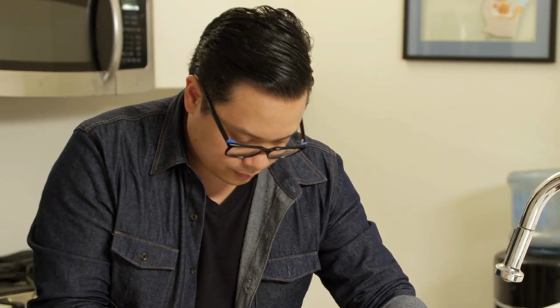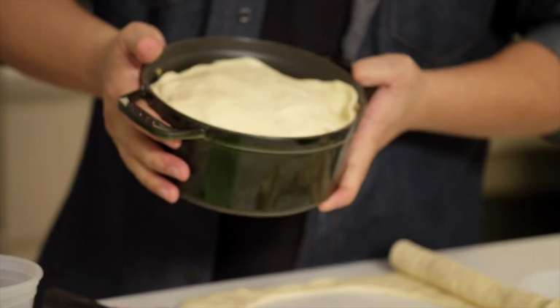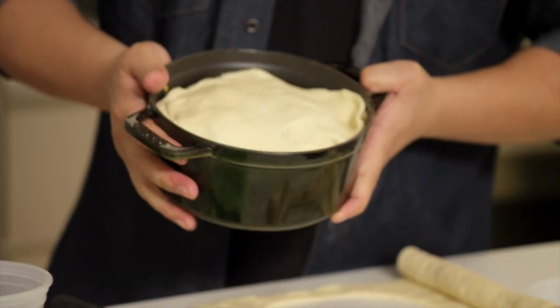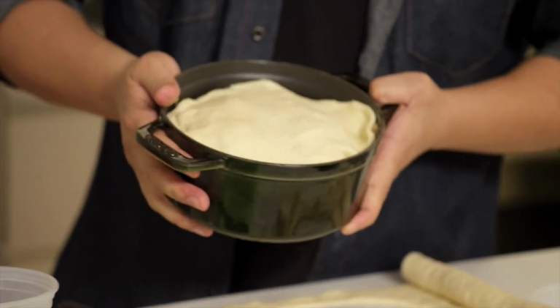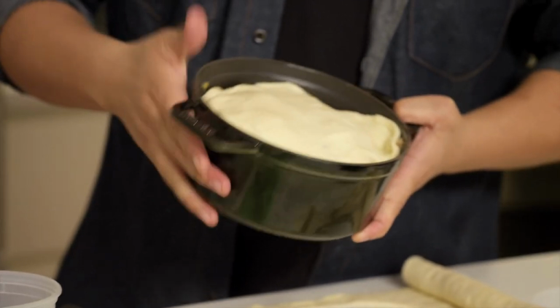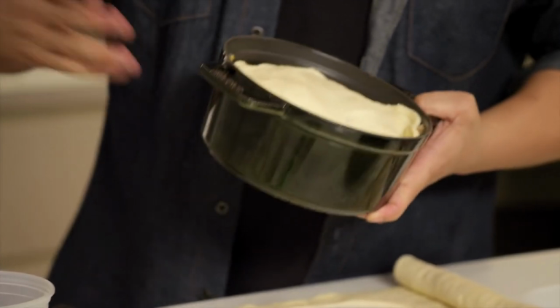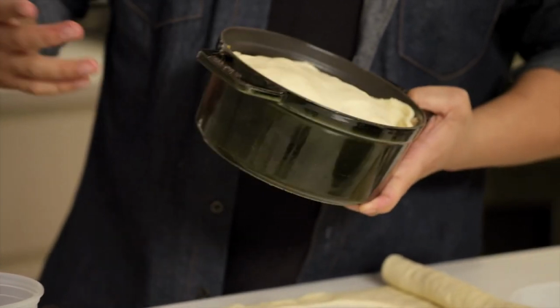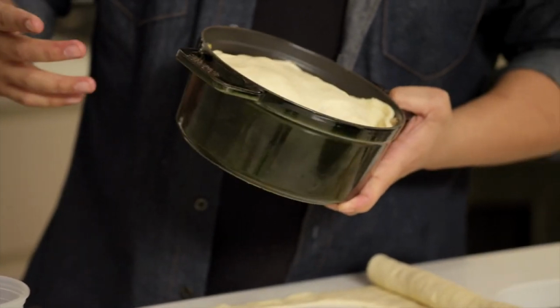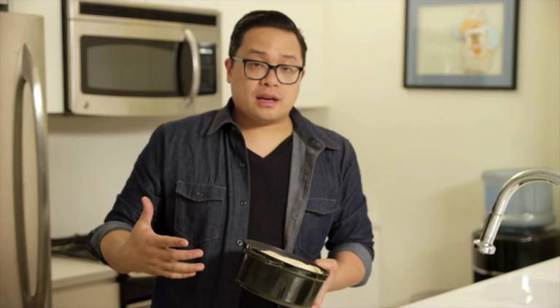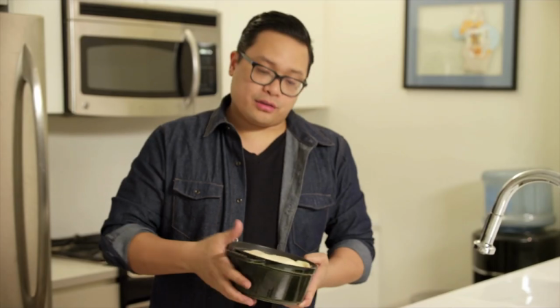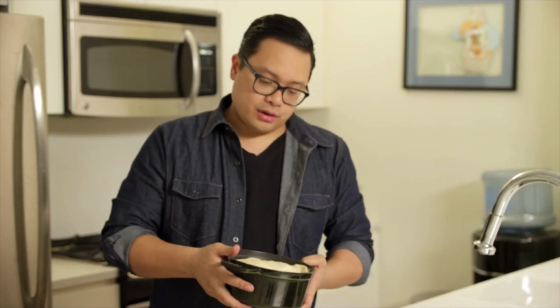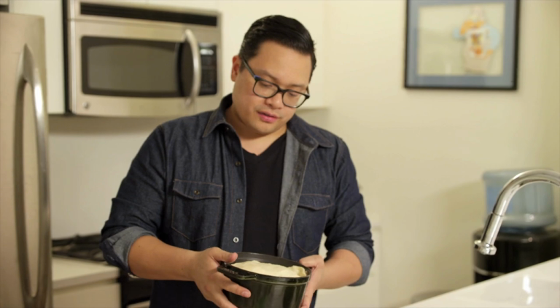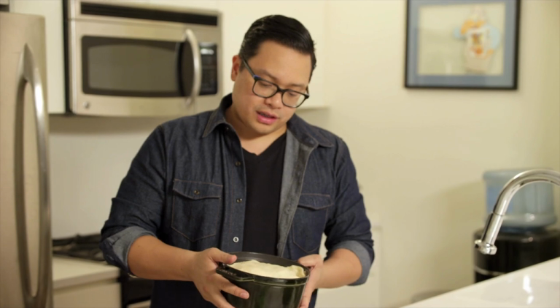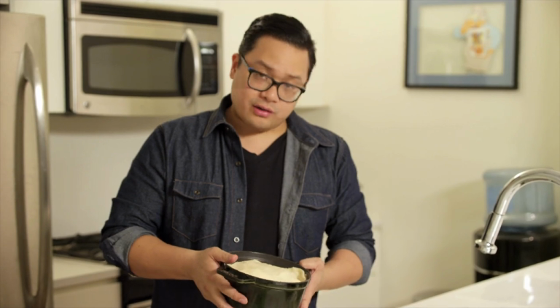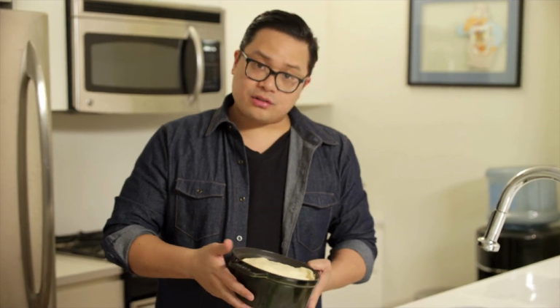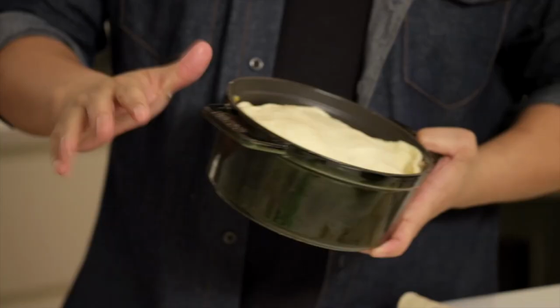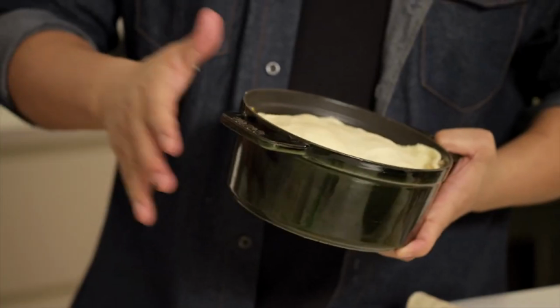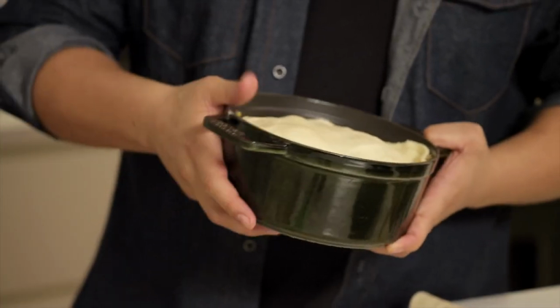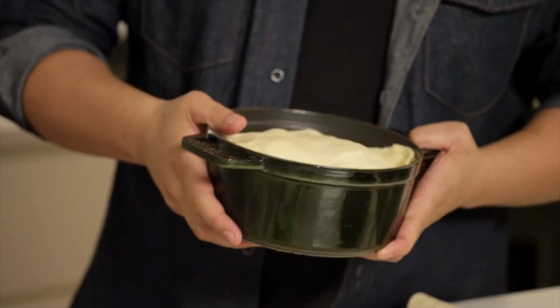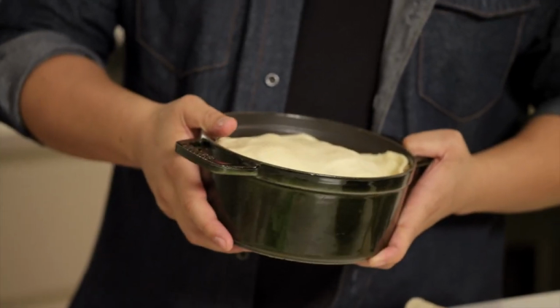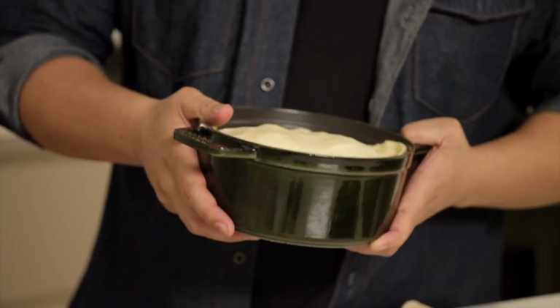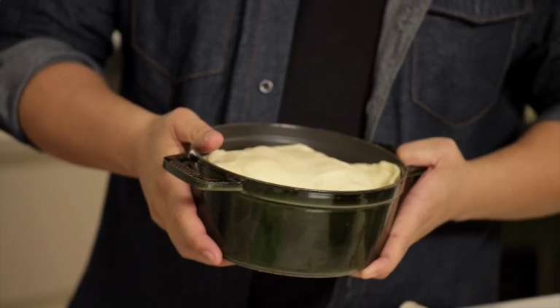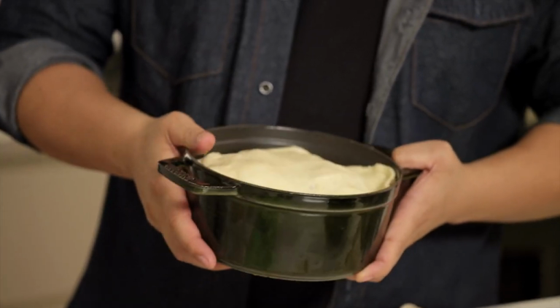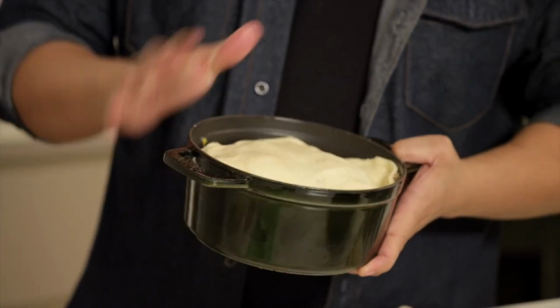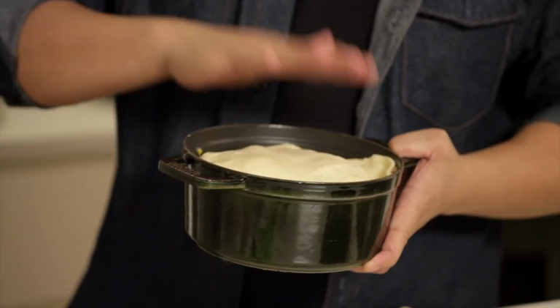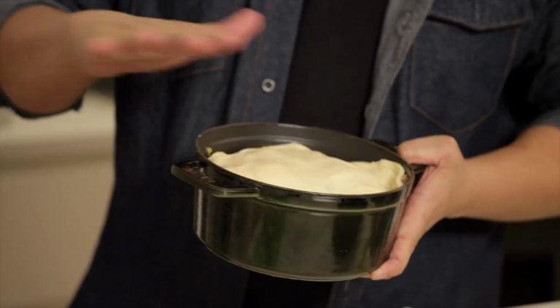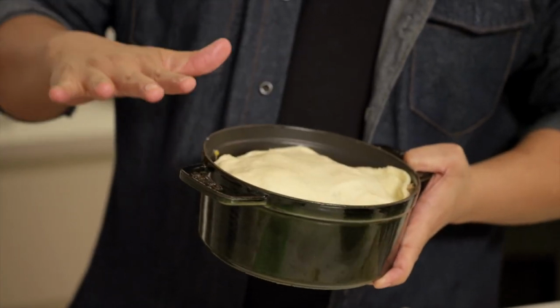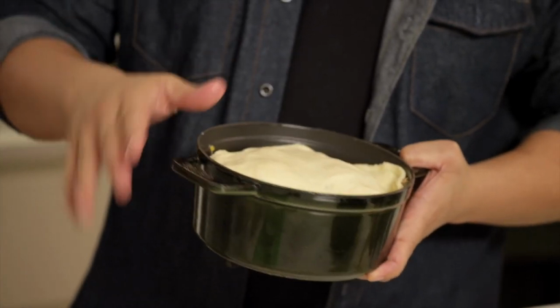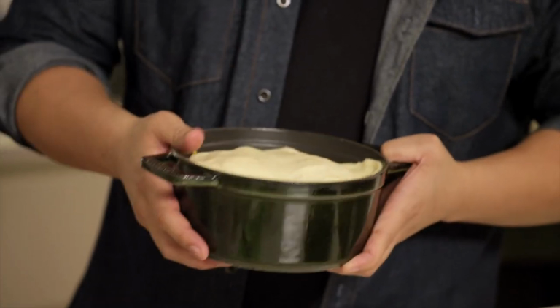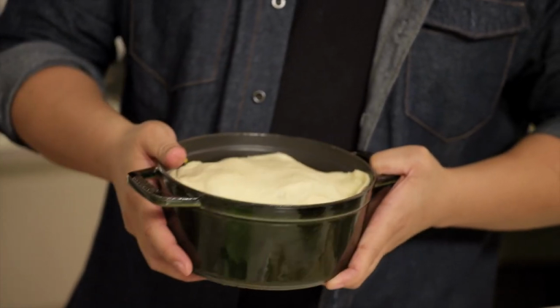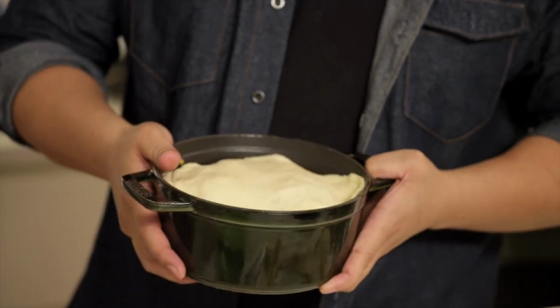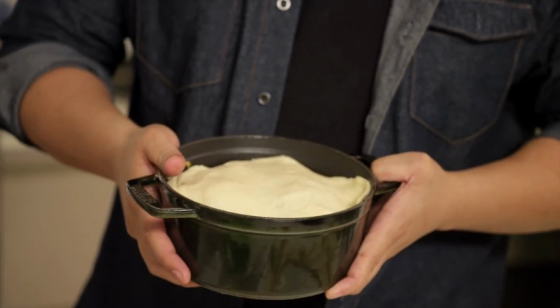The pot pie will go into the oven at about 350 degrees for about 20 minutes, until everything's warmed through and the top is nice and golden brown.